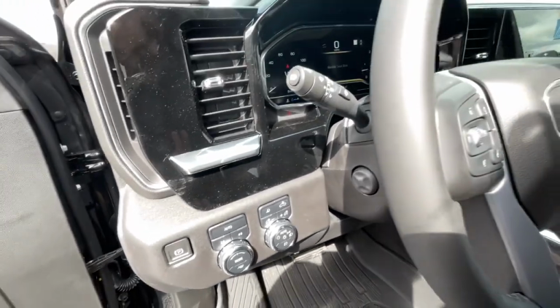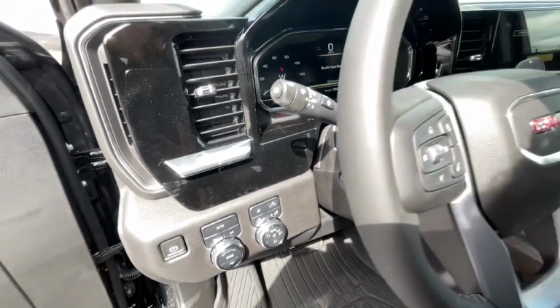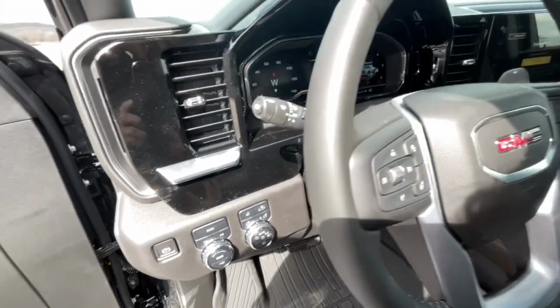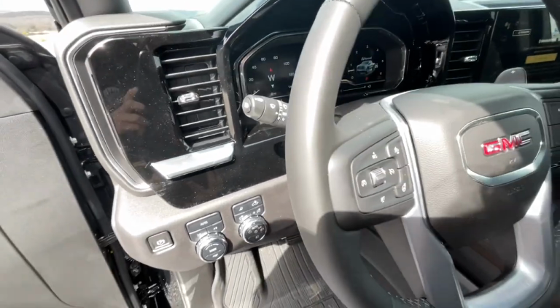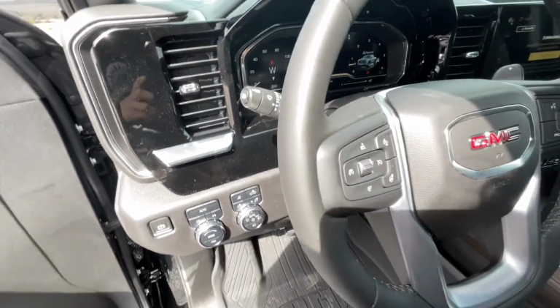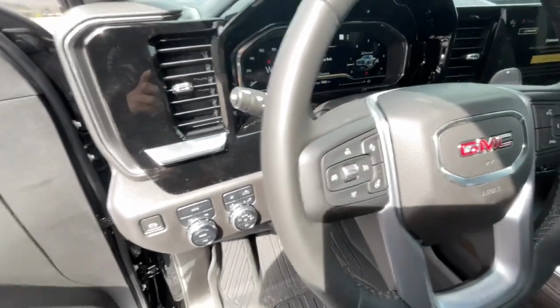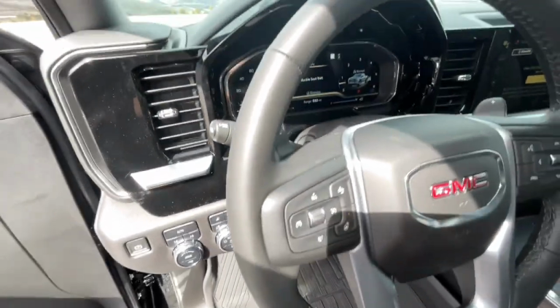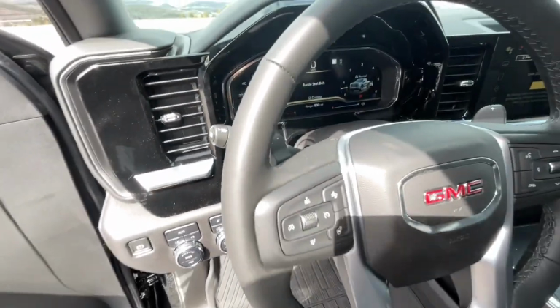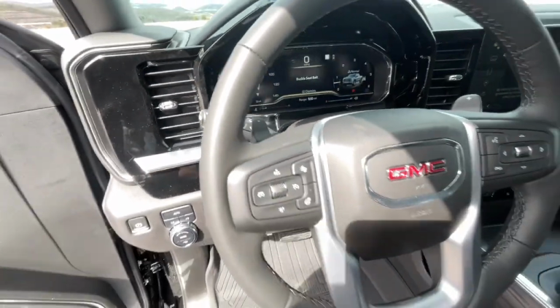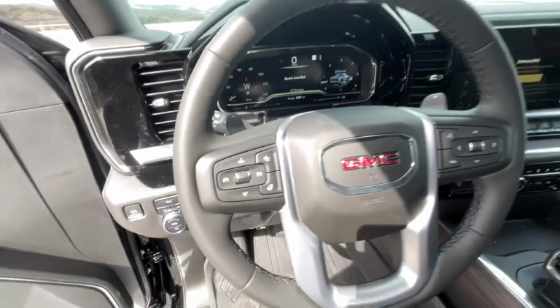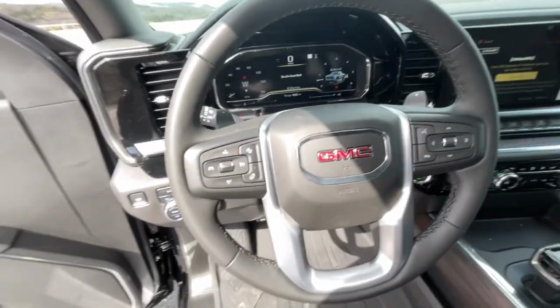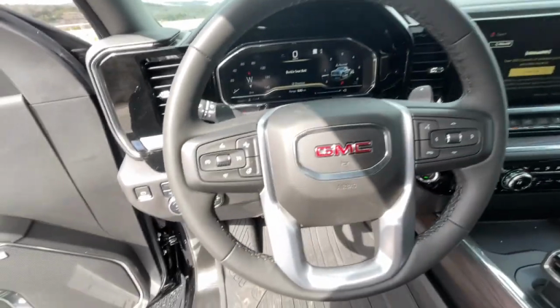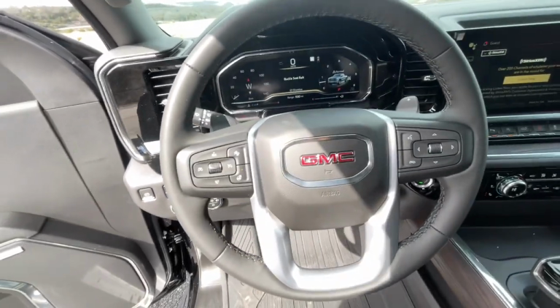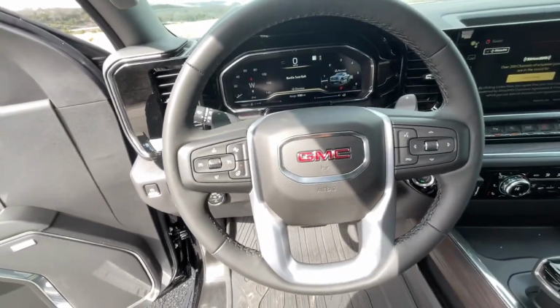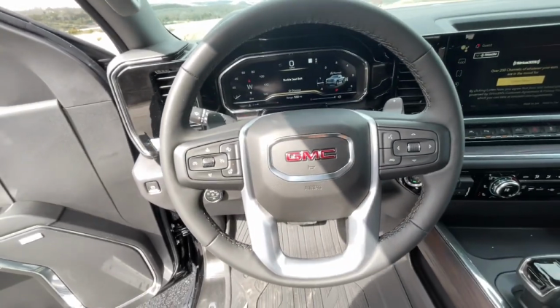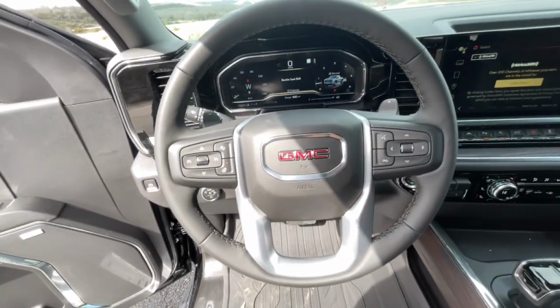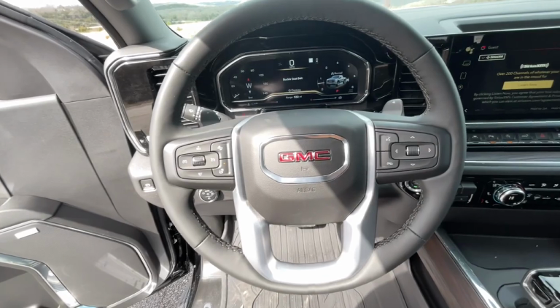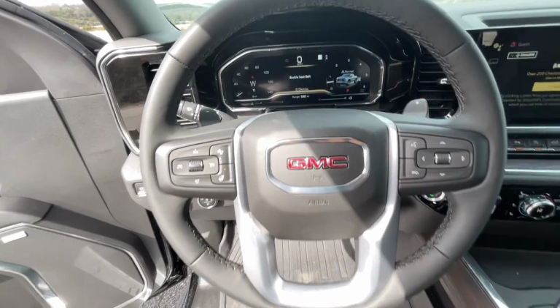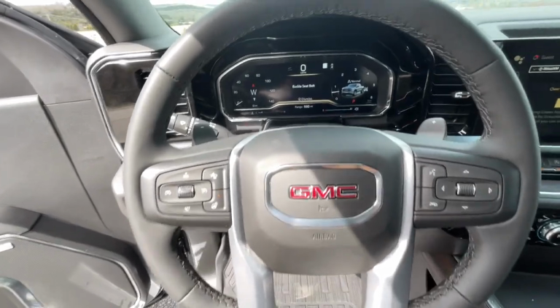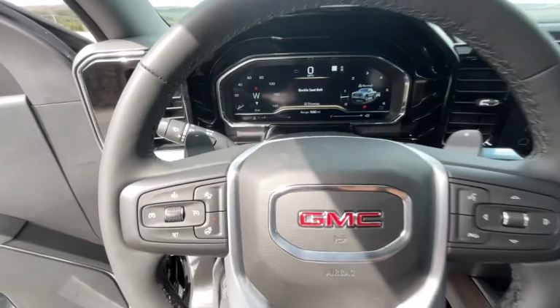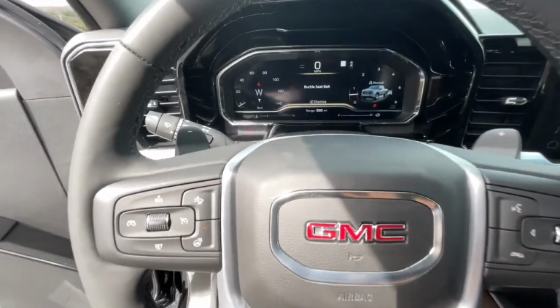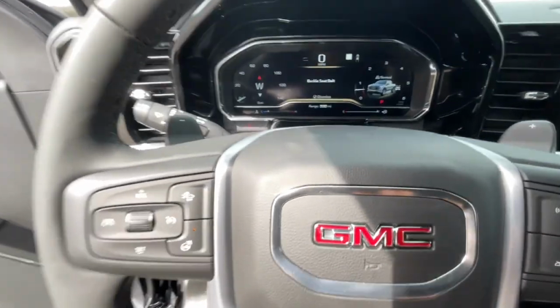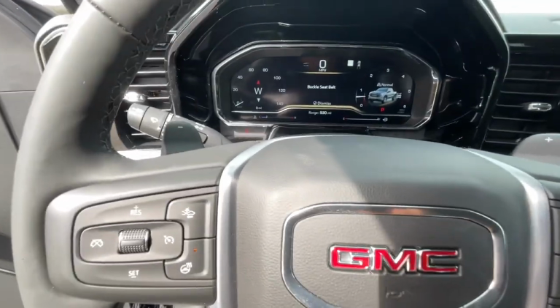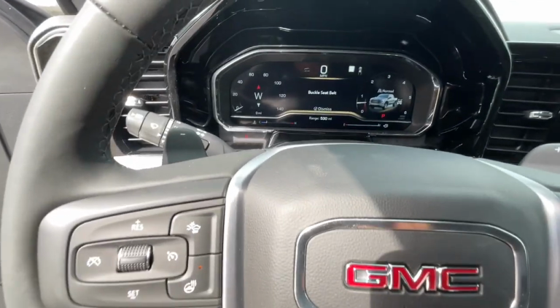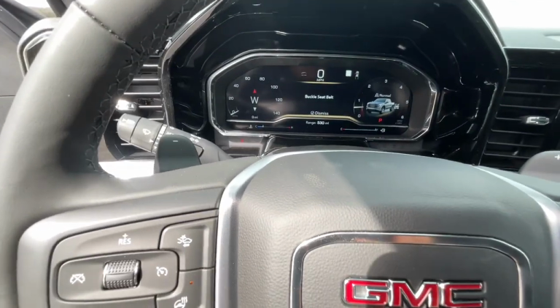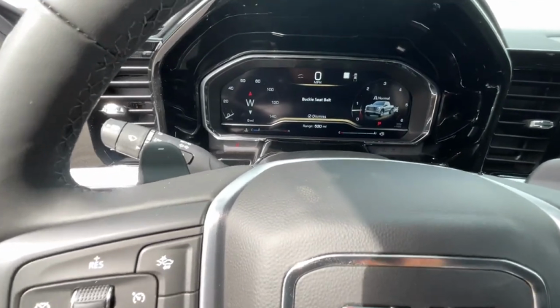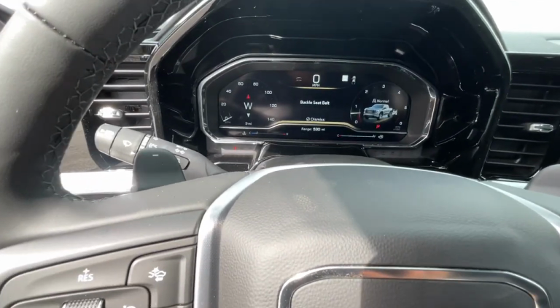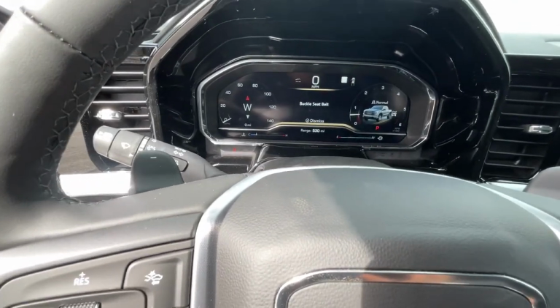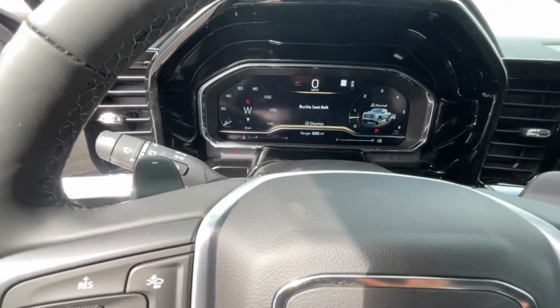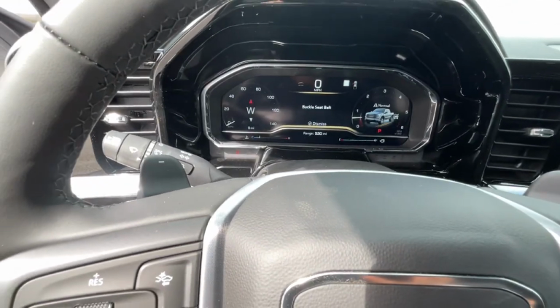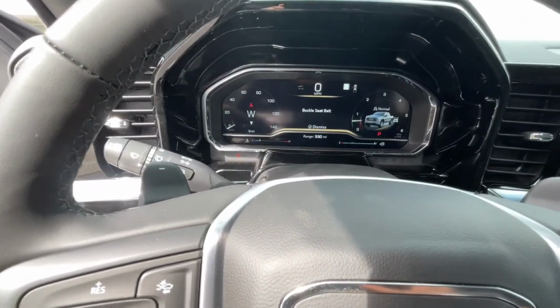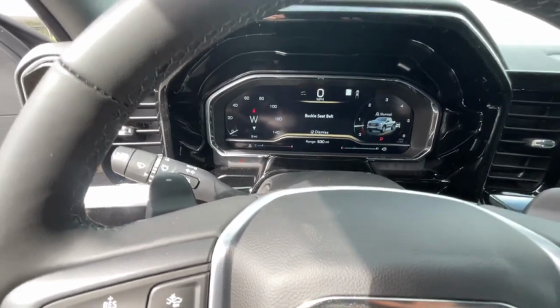Four-wheel drive, keyless start, lane-keeping assist, power passenger seat, adaptive cruise control.